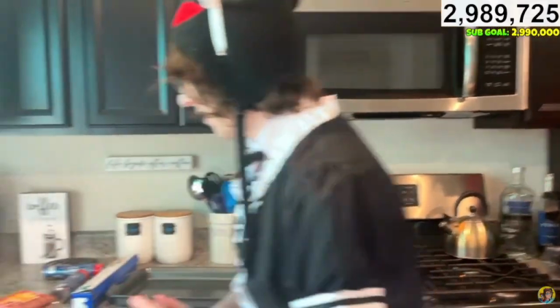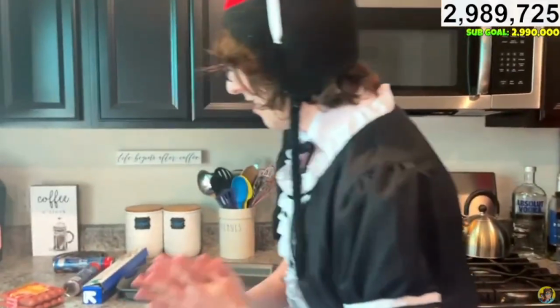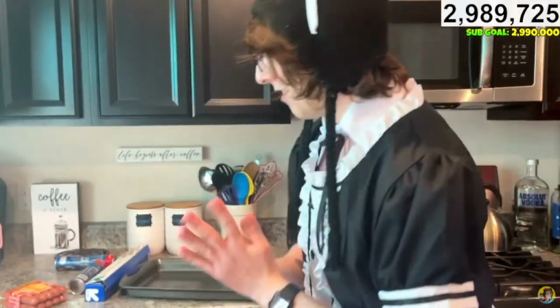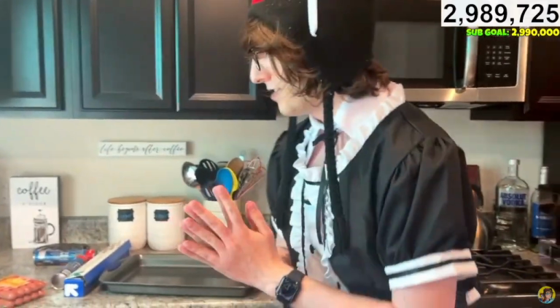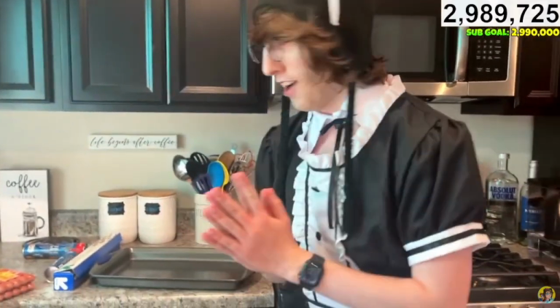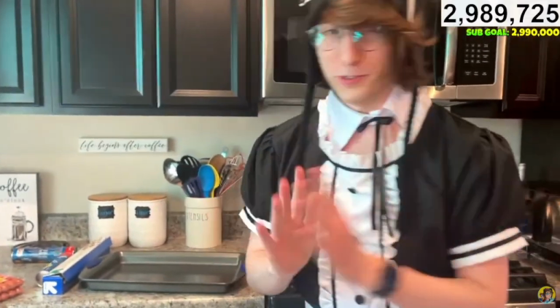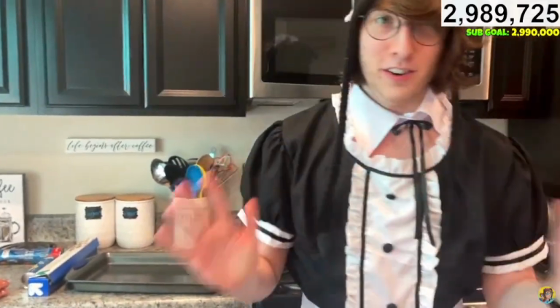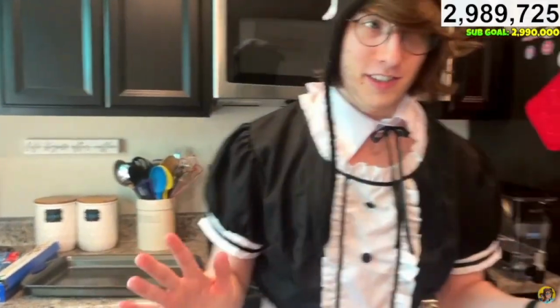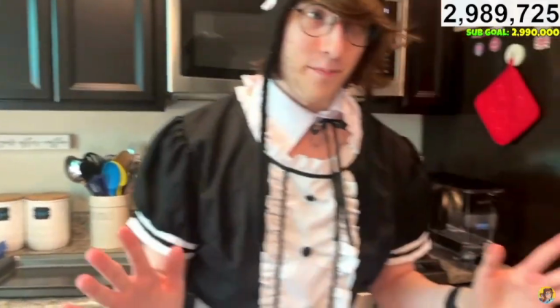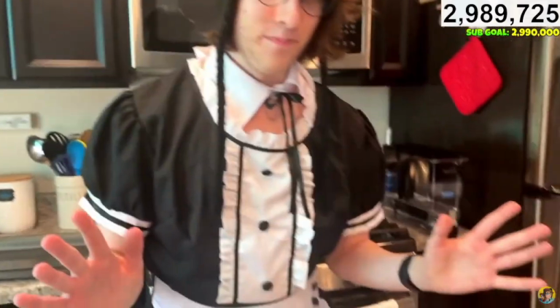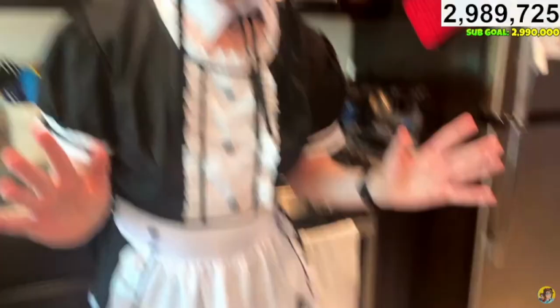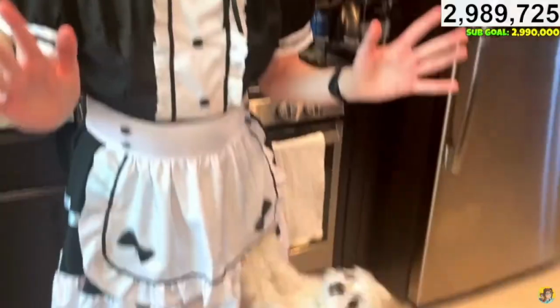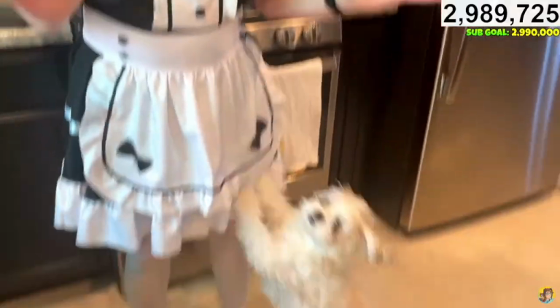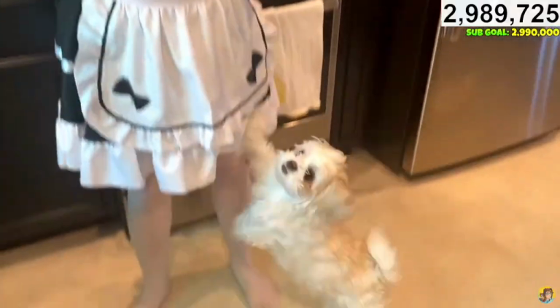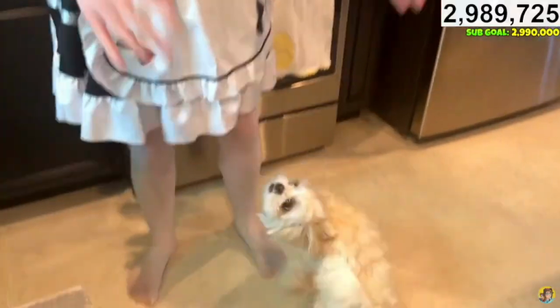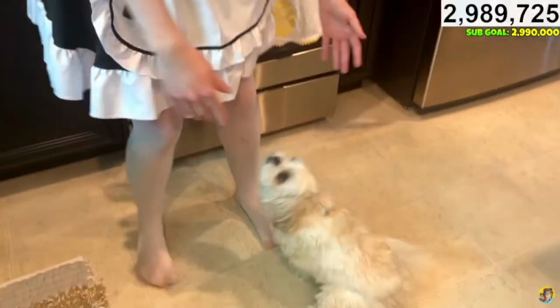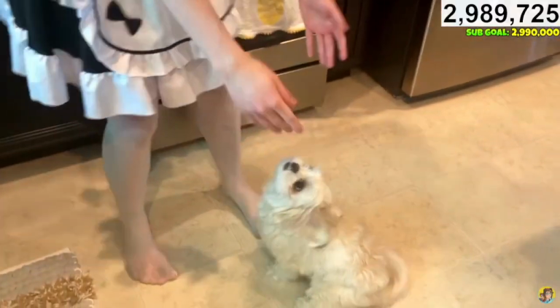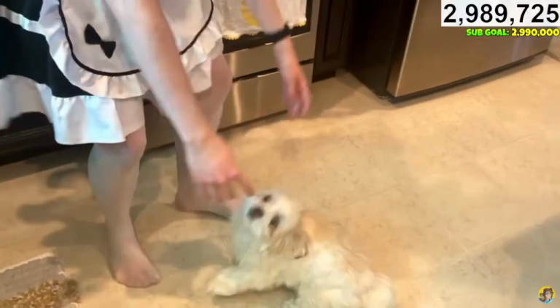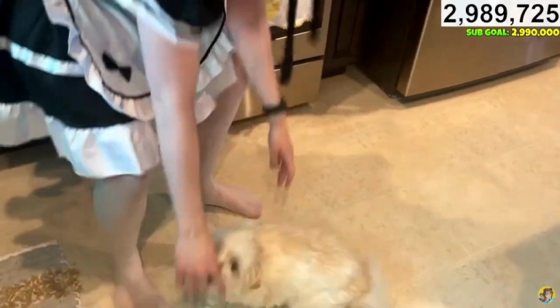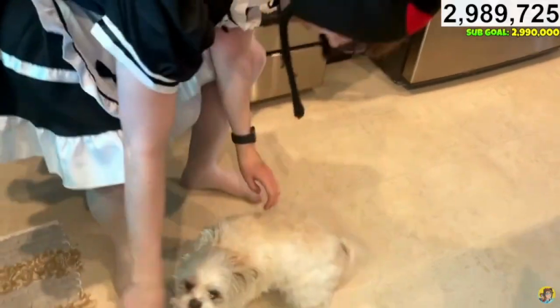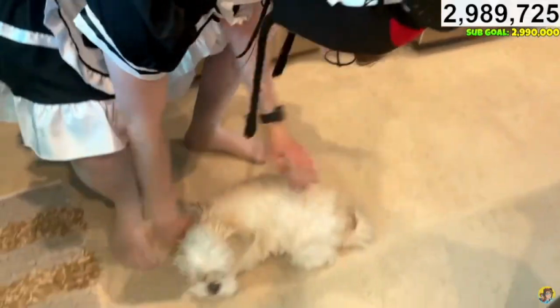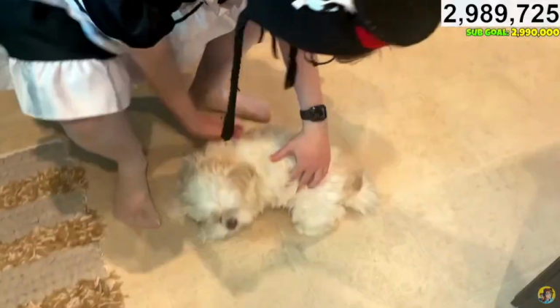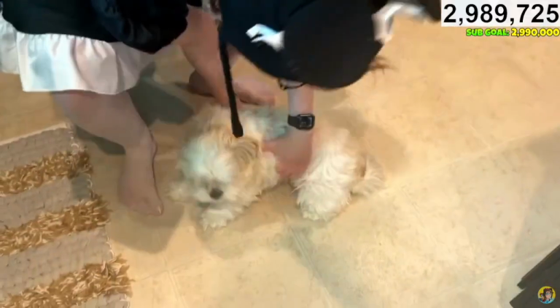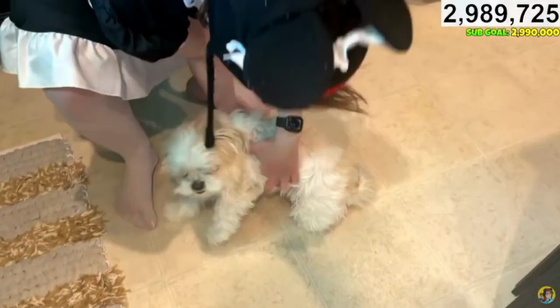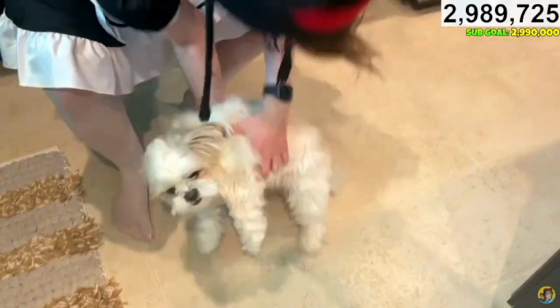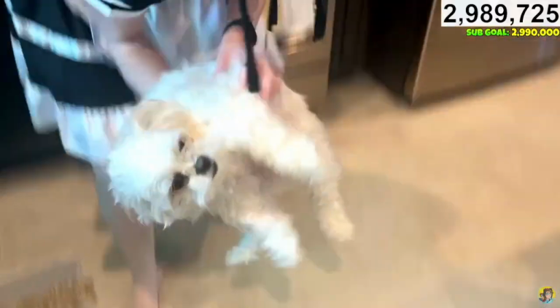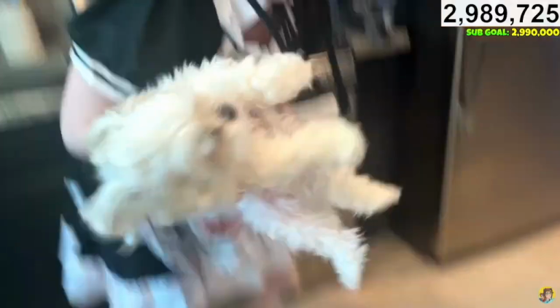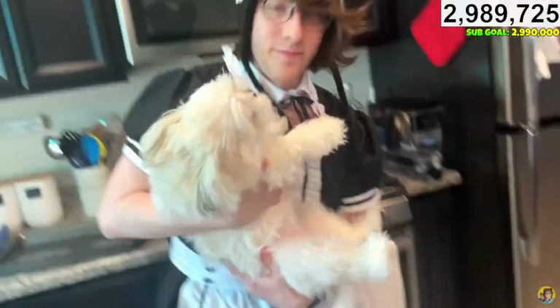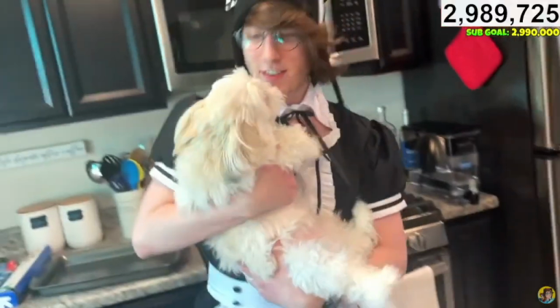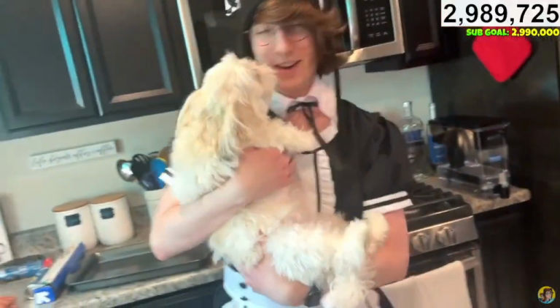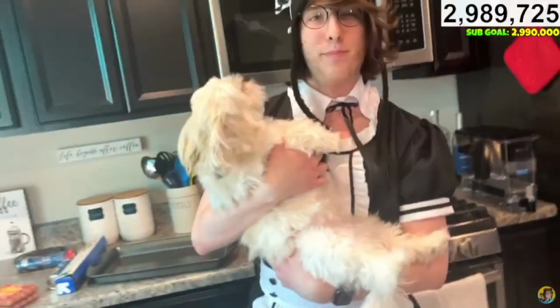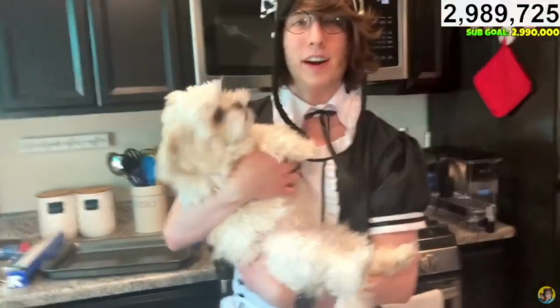Alright, so first step — oh hey buddy, how you doing? Hey buddy.